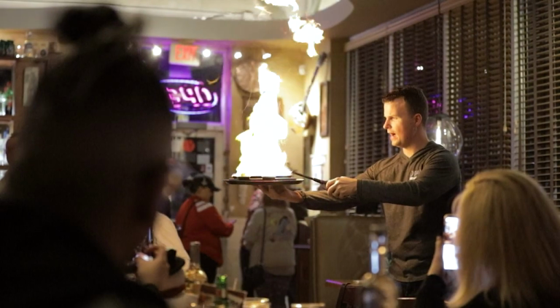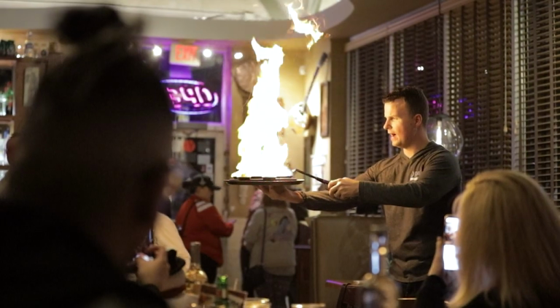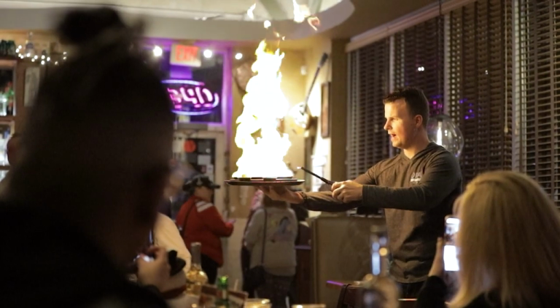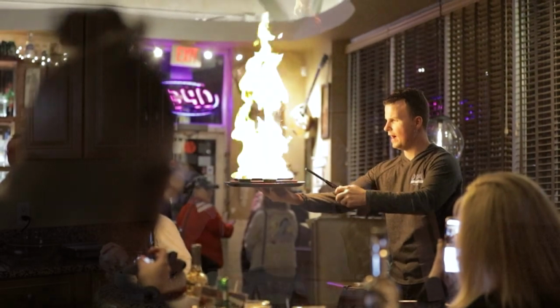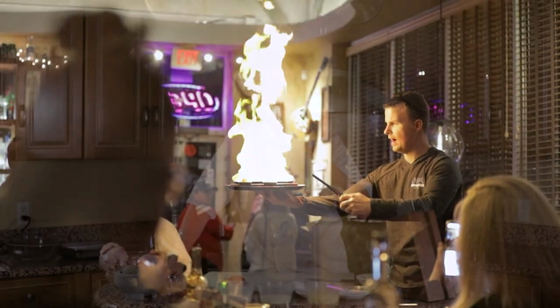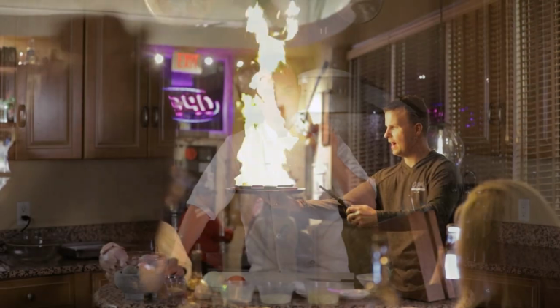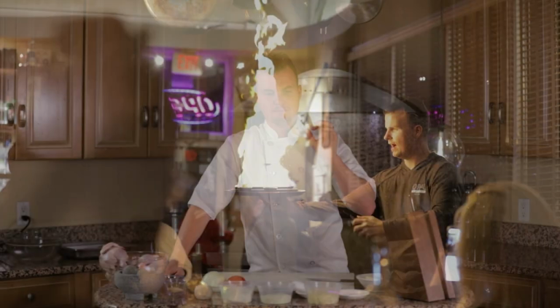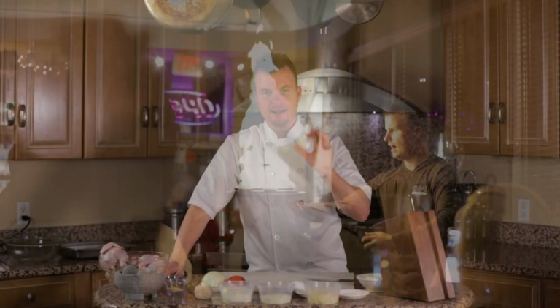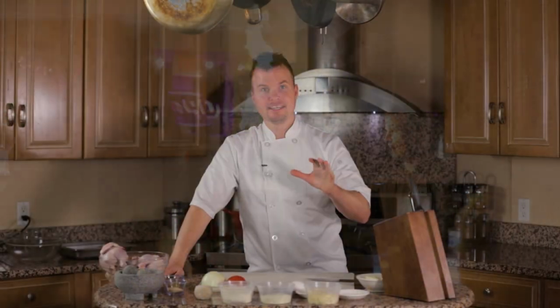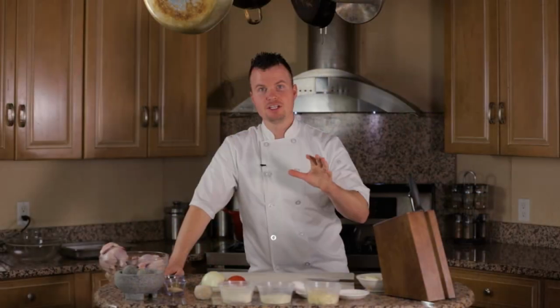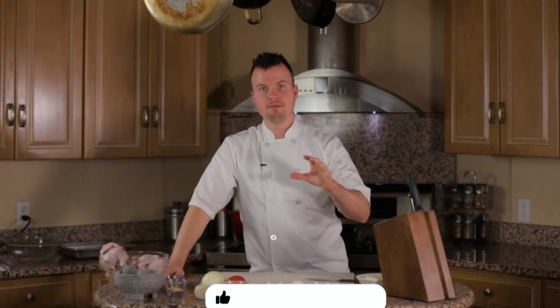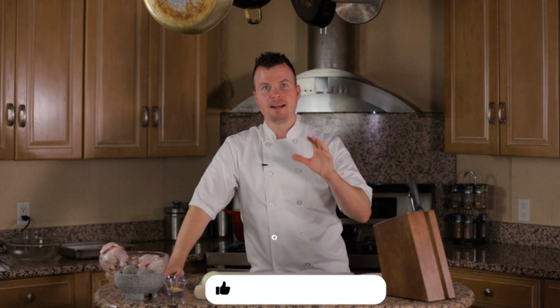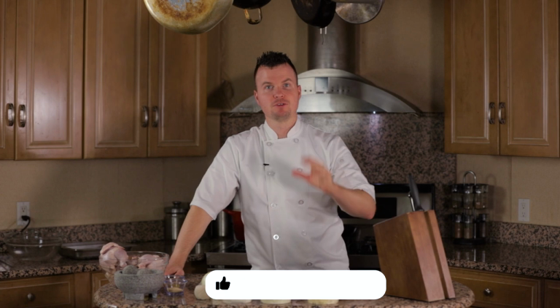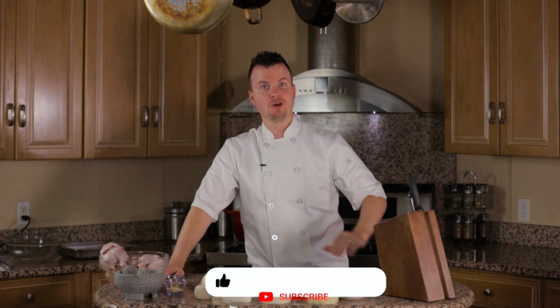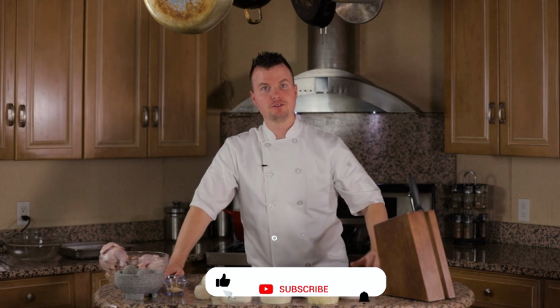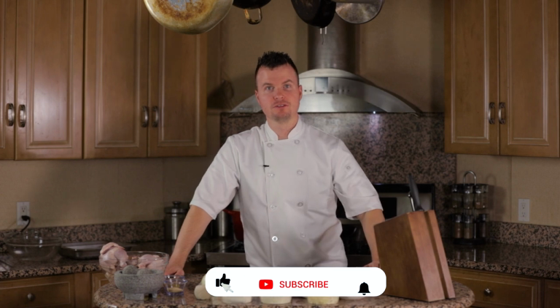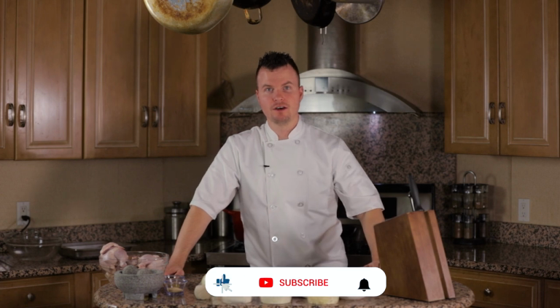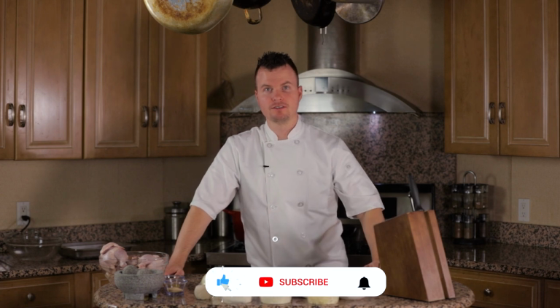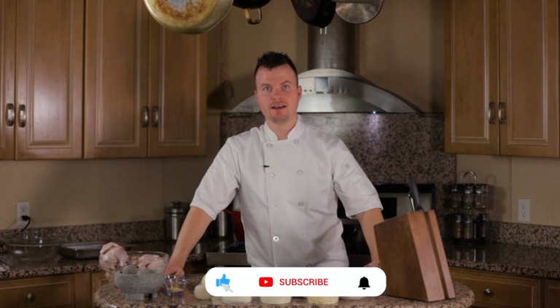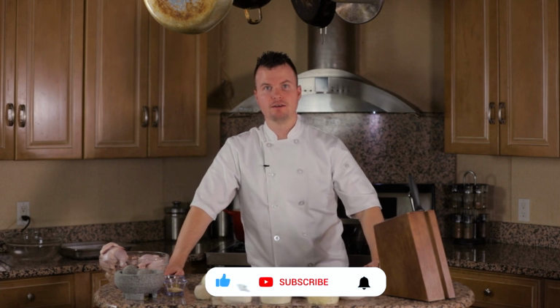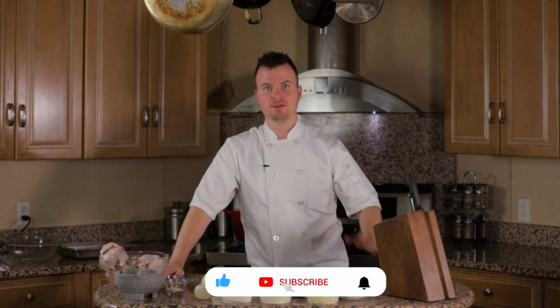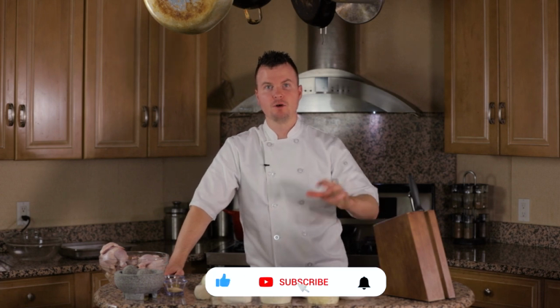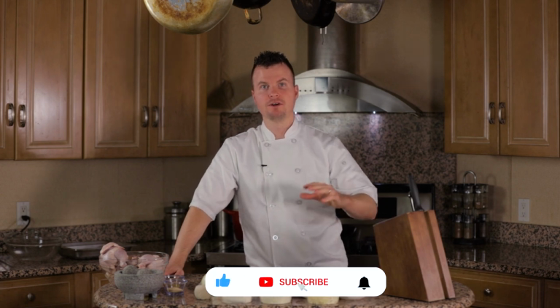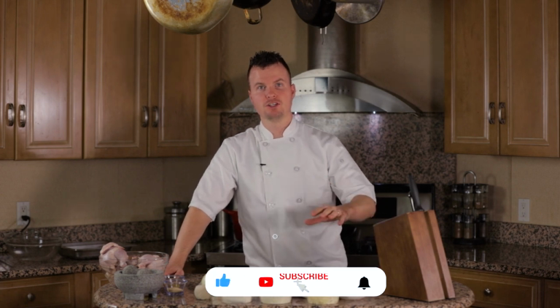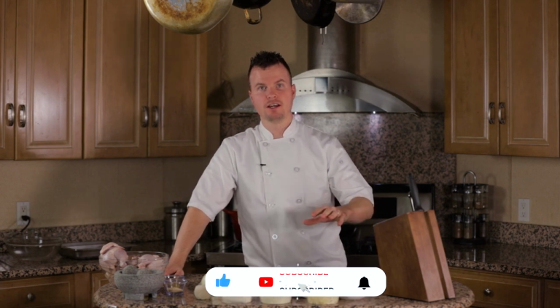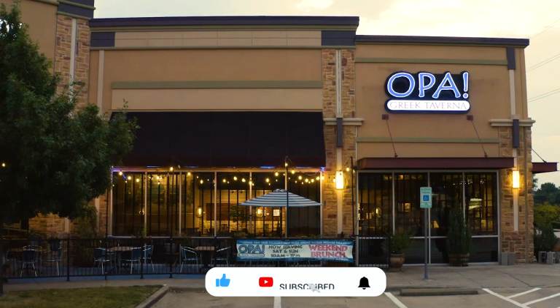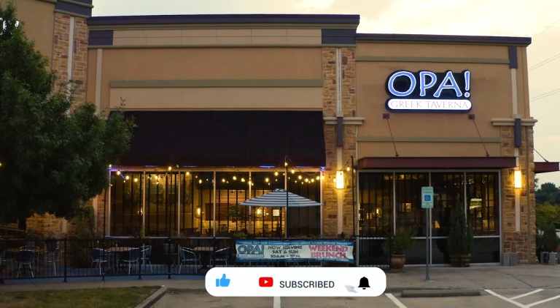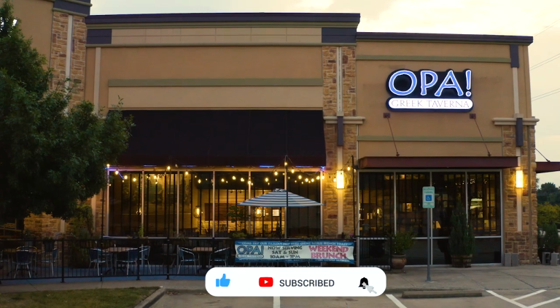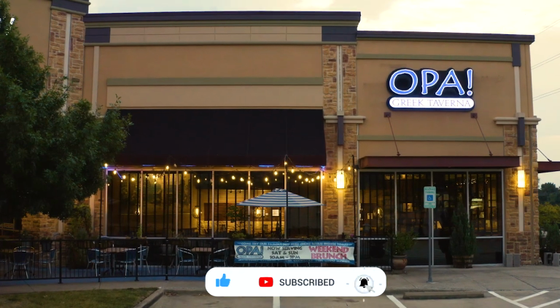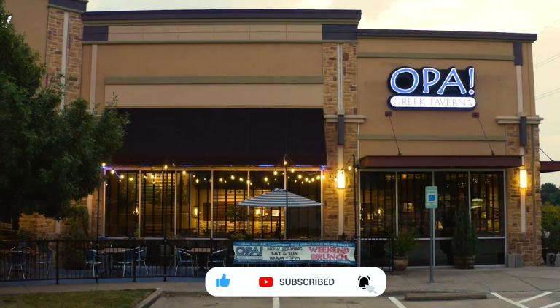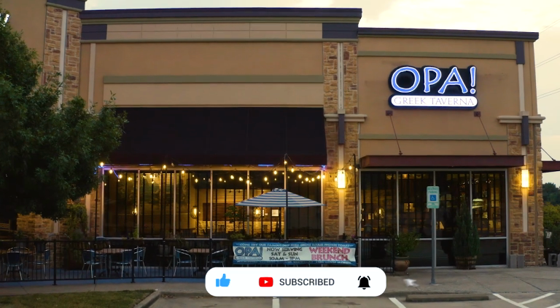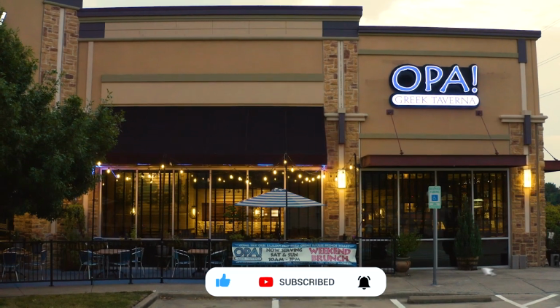Welcome to my kitchen. My name is Kostas Lozanis. I am the owner and head chef of Opa Greek Tavern.